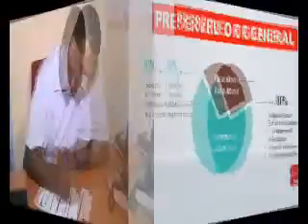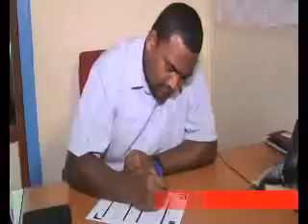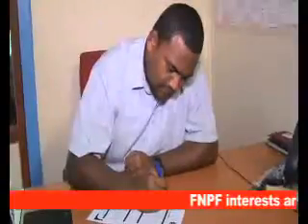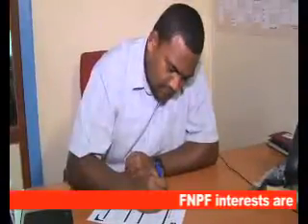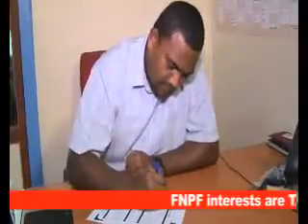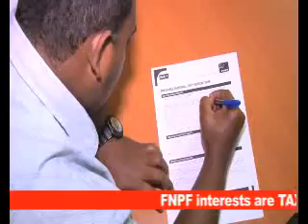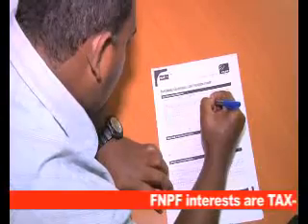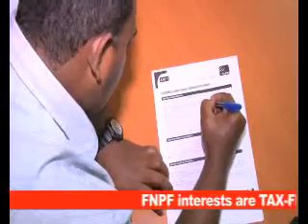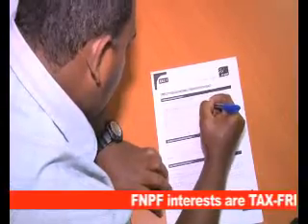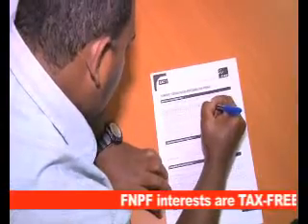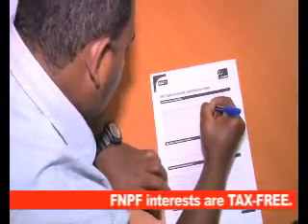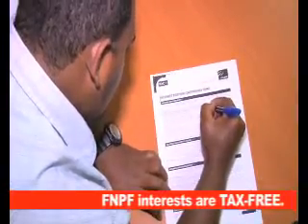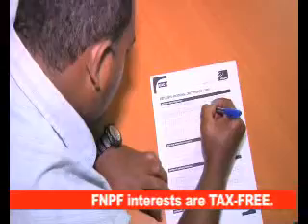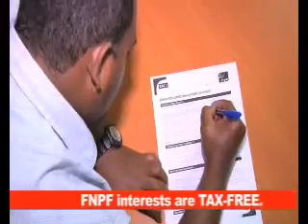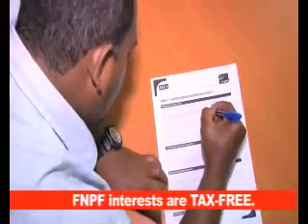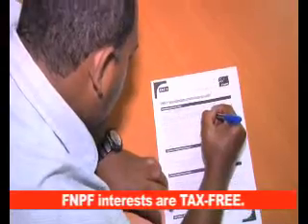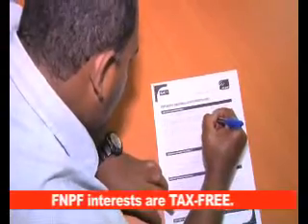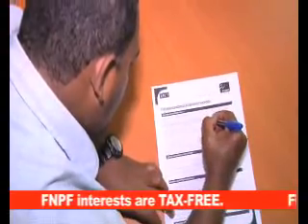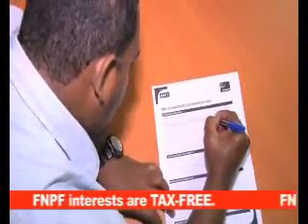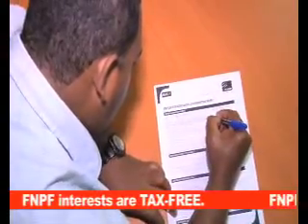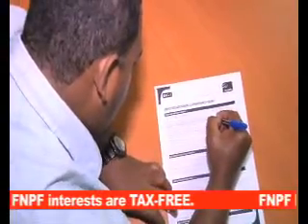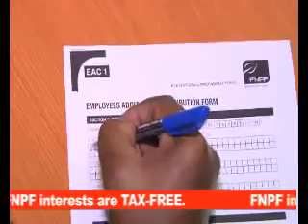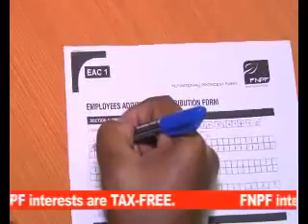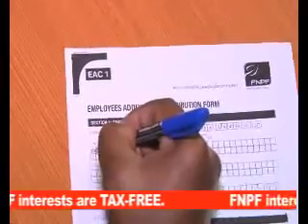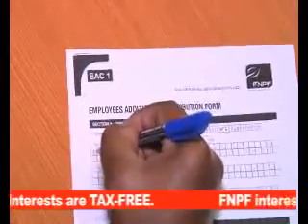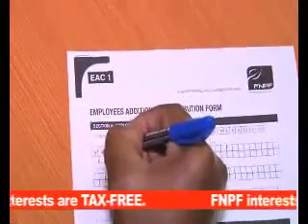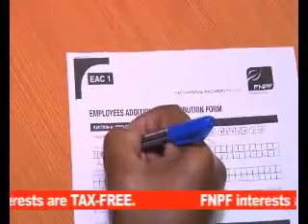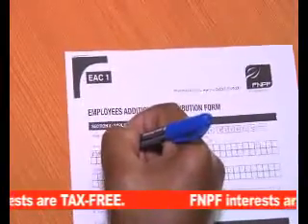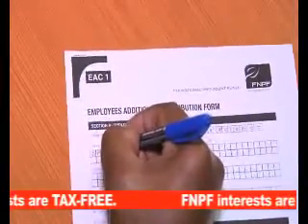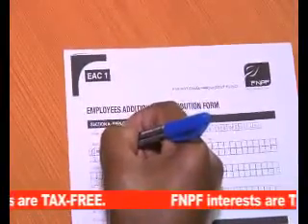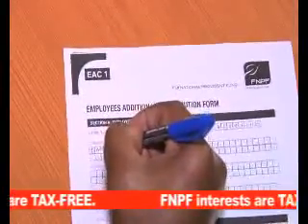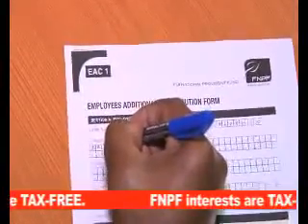Fill out a form, get your employer to verify whether you meet the requirements, then FNPF will assess if your deductions are compliant.